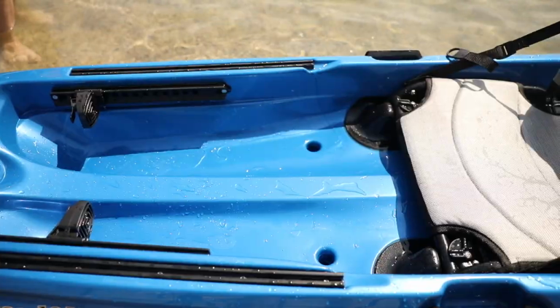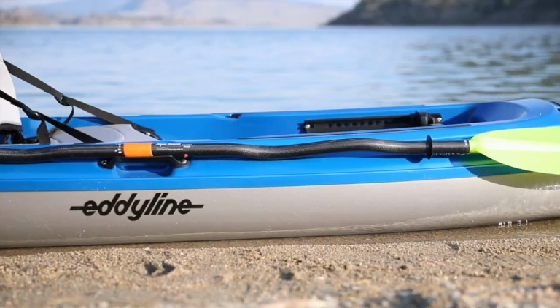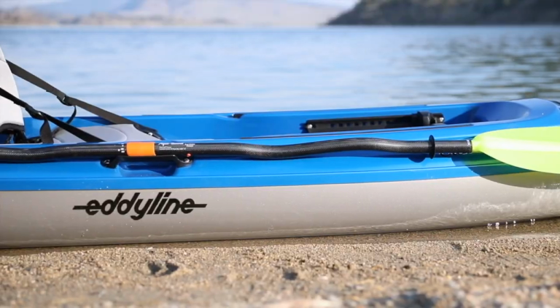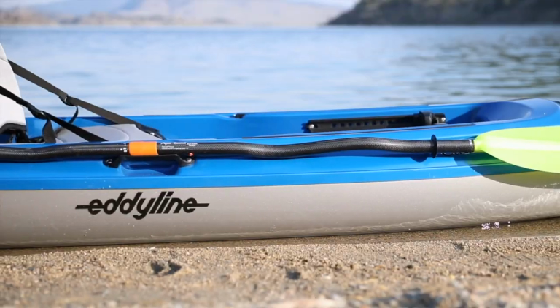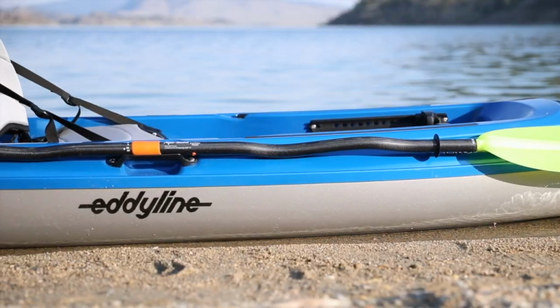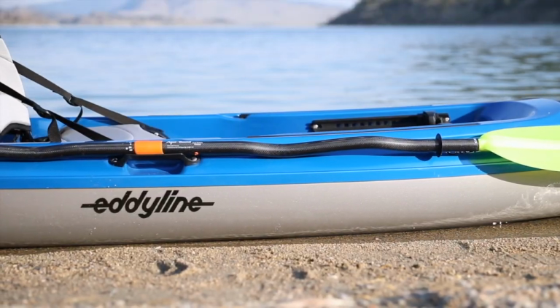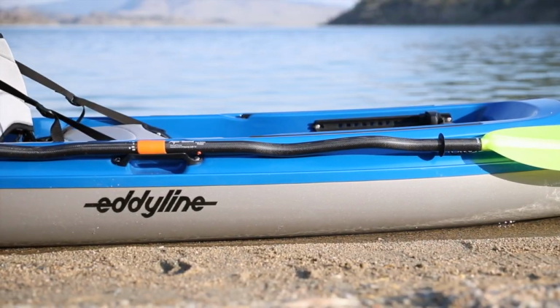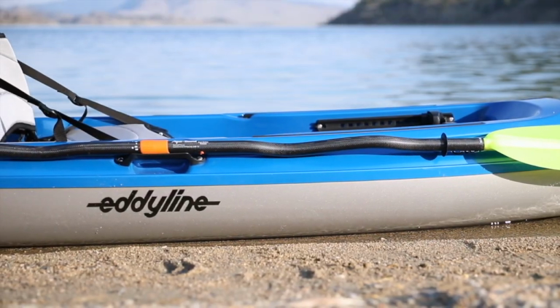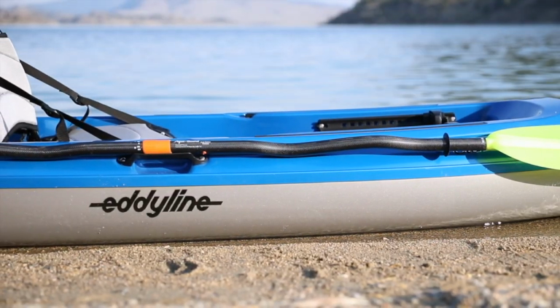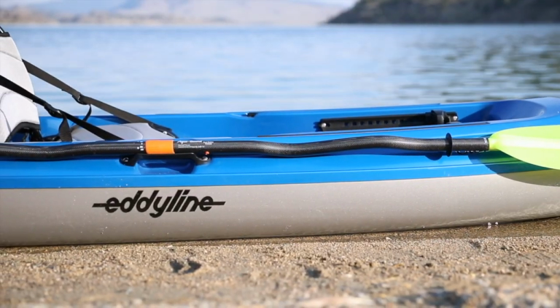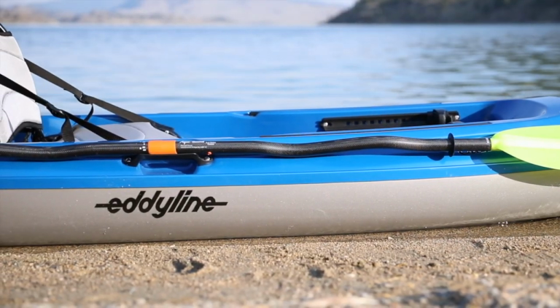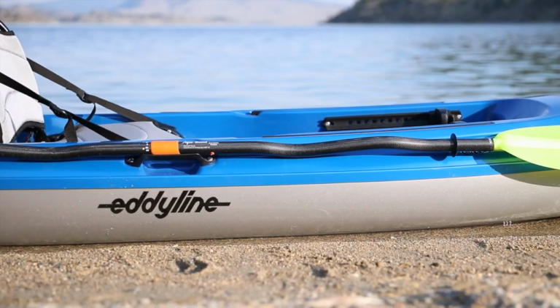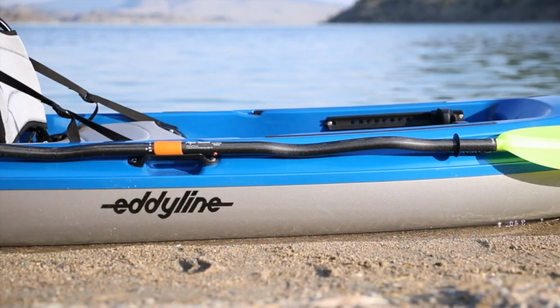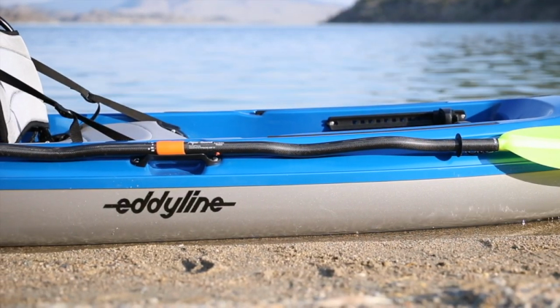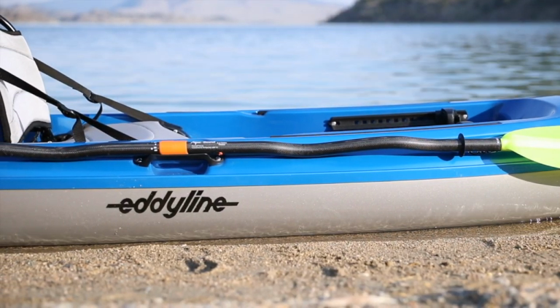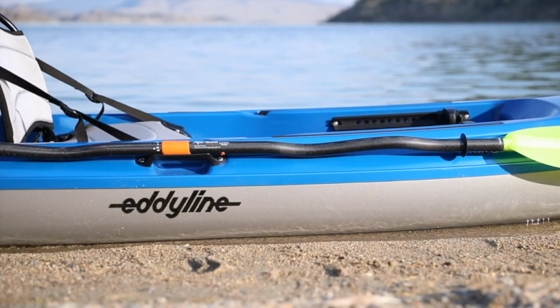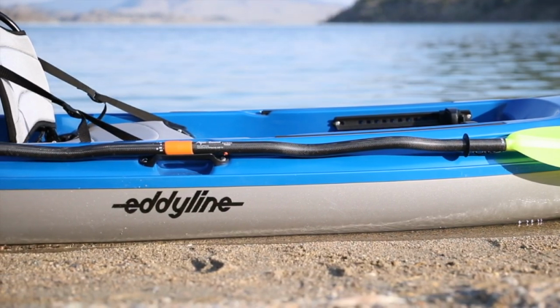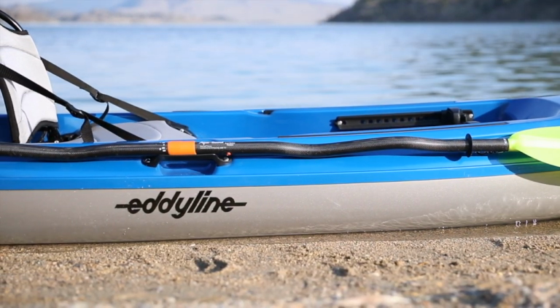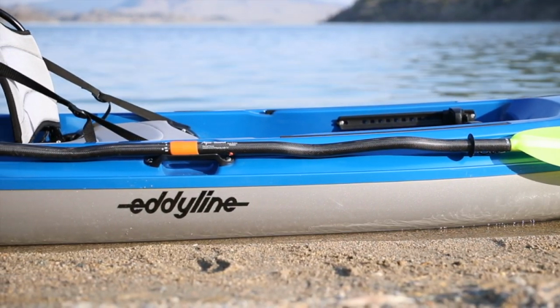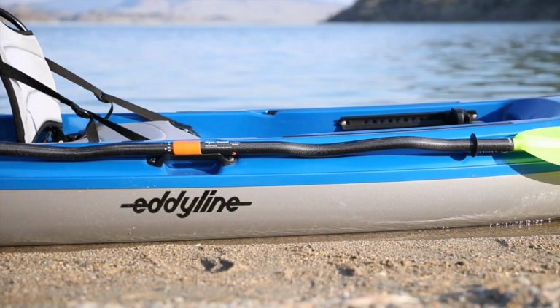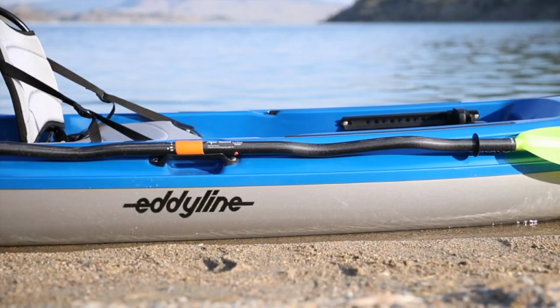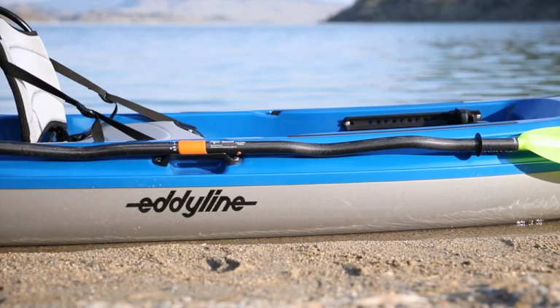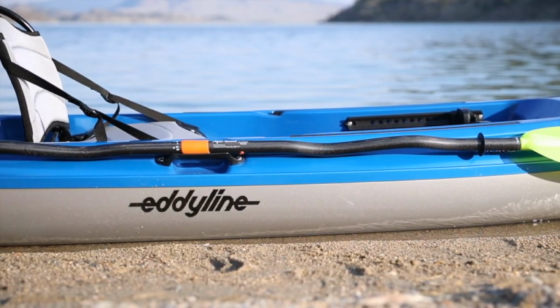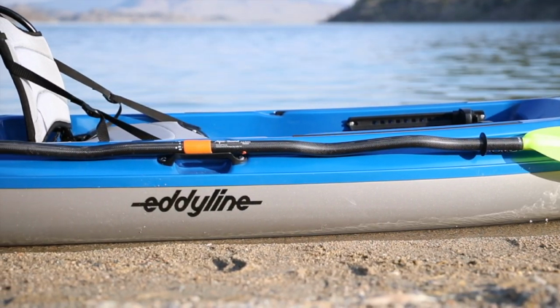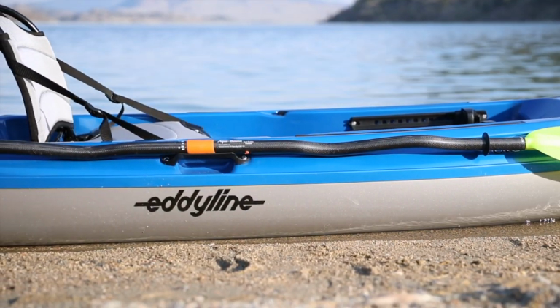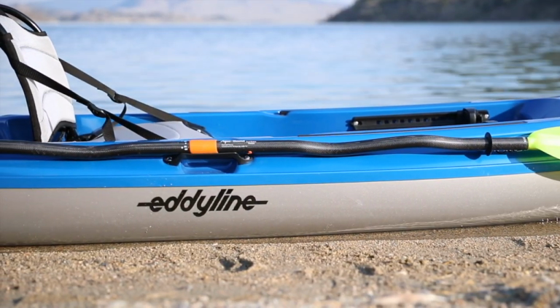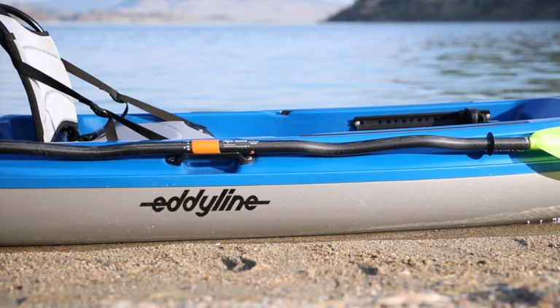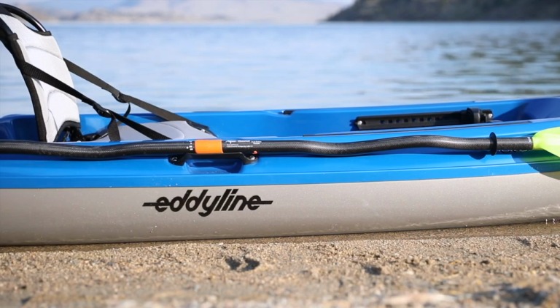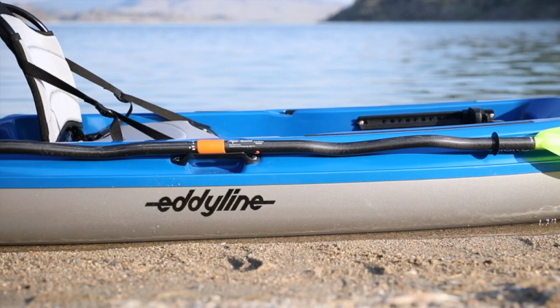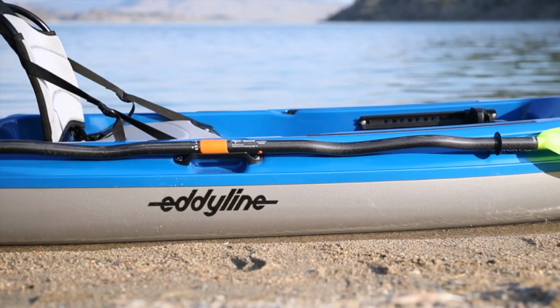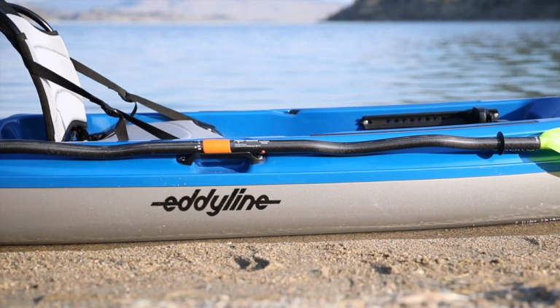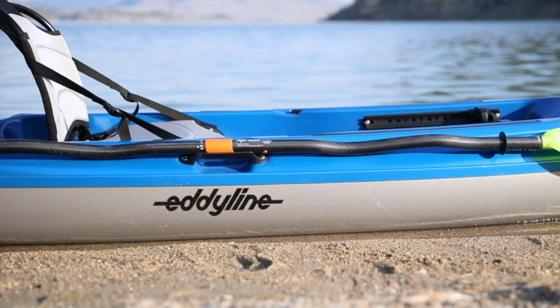The side carry handles are perfectly balanced and double as a secure place to park your paddle with one hand.